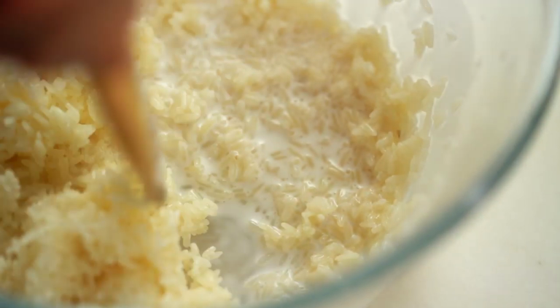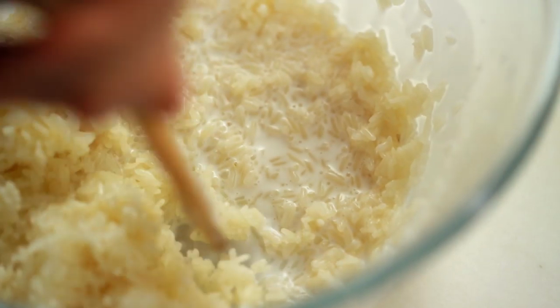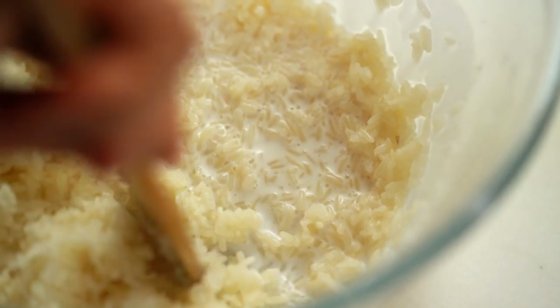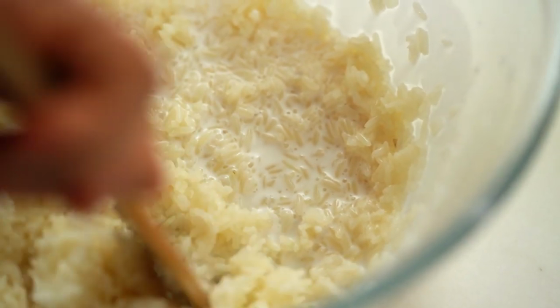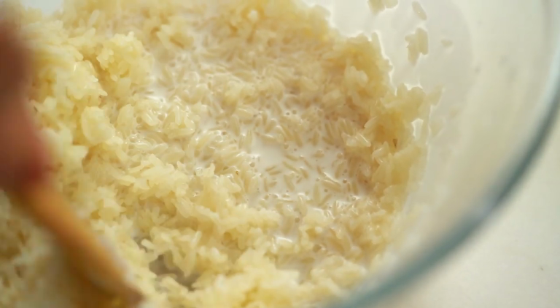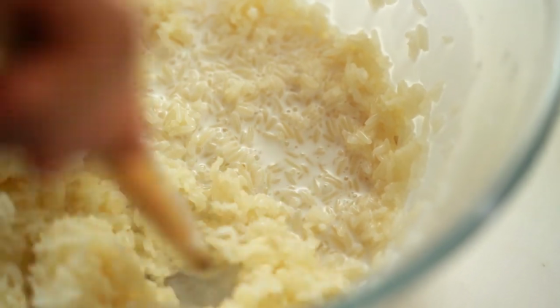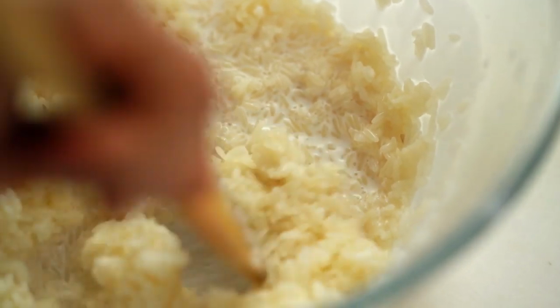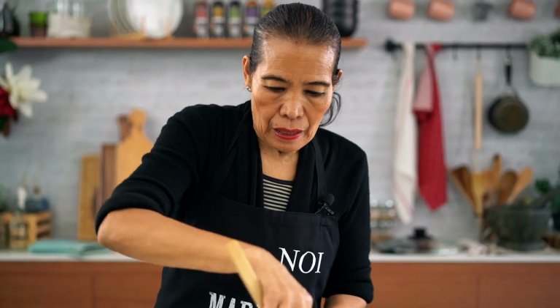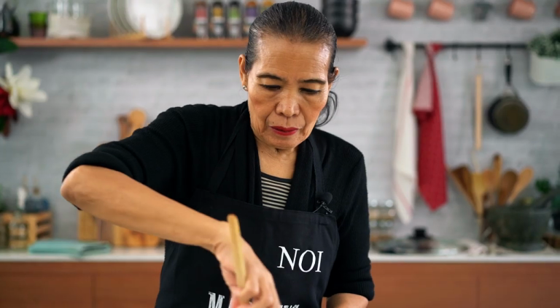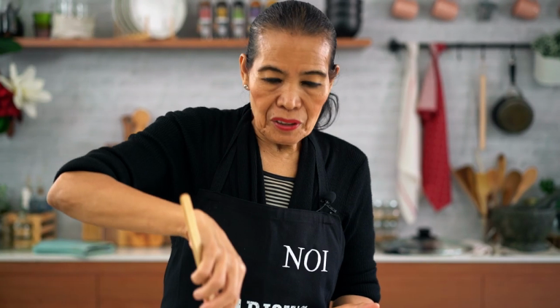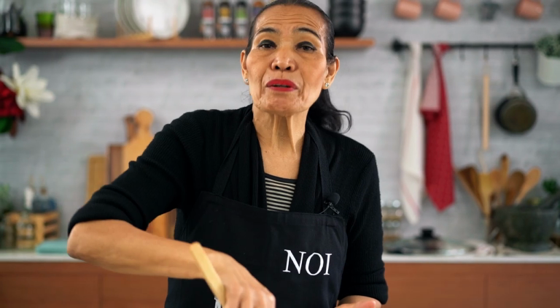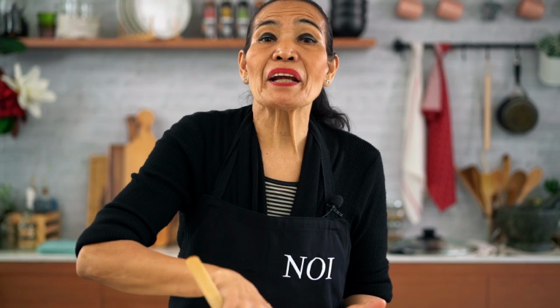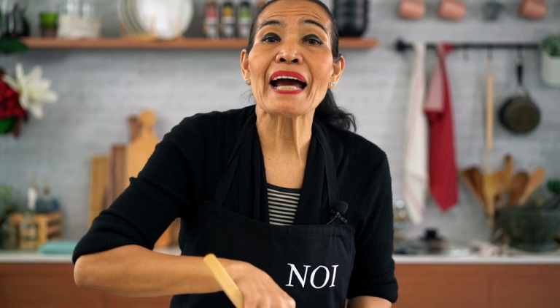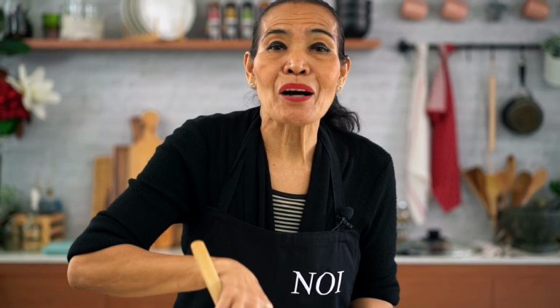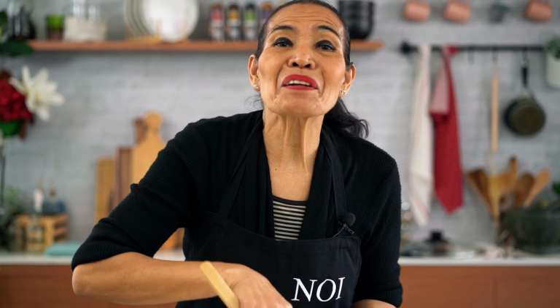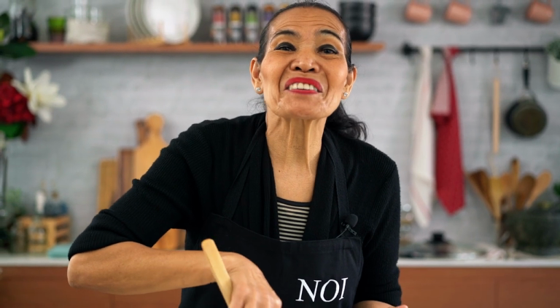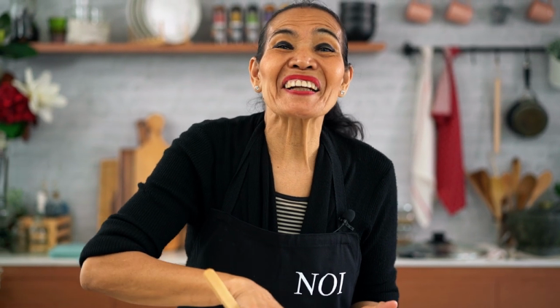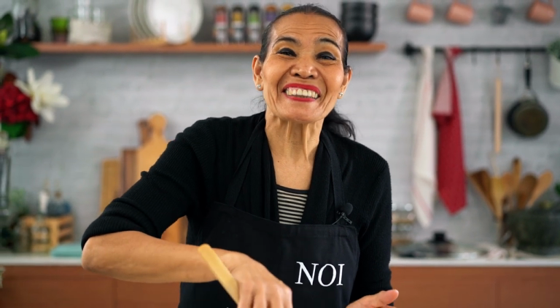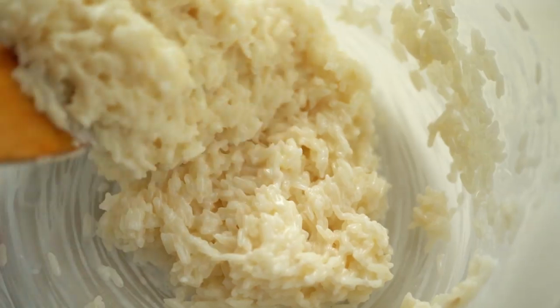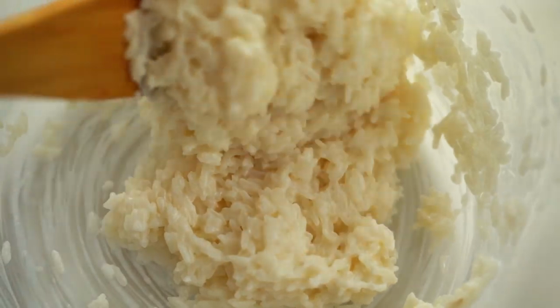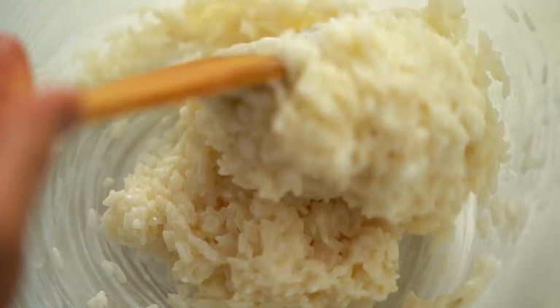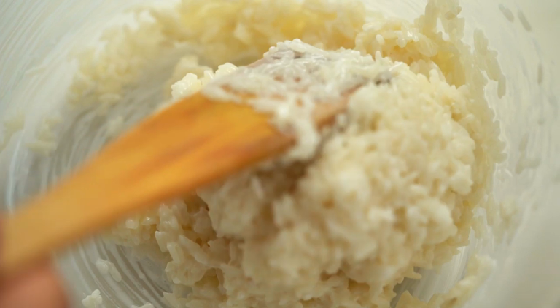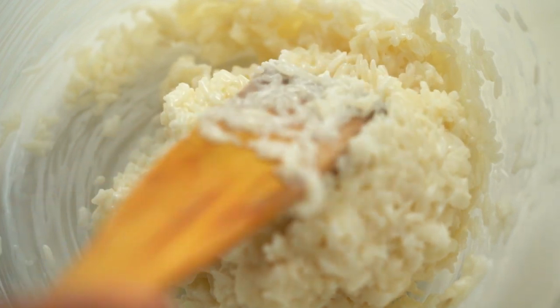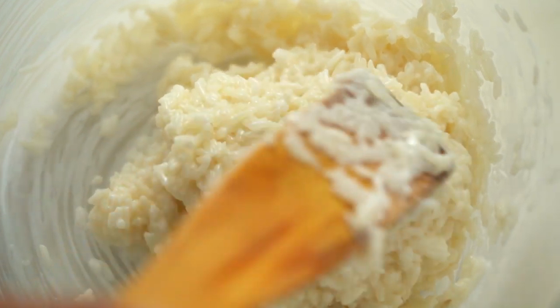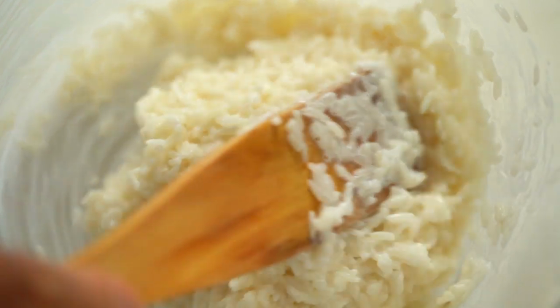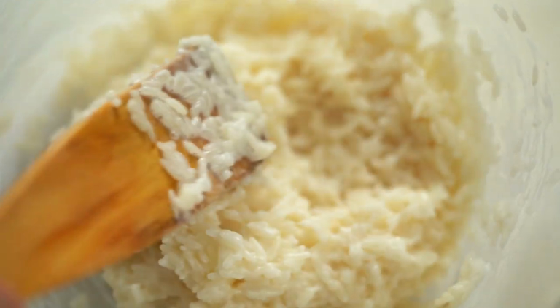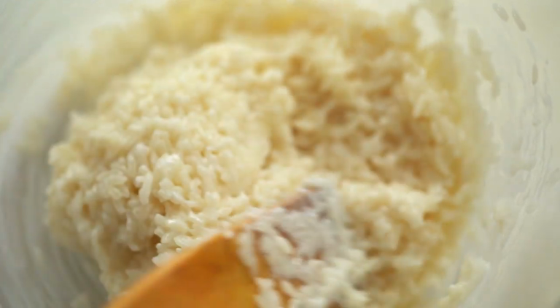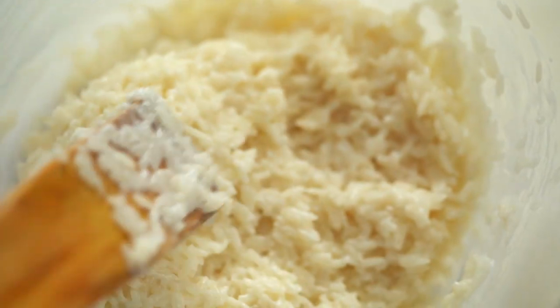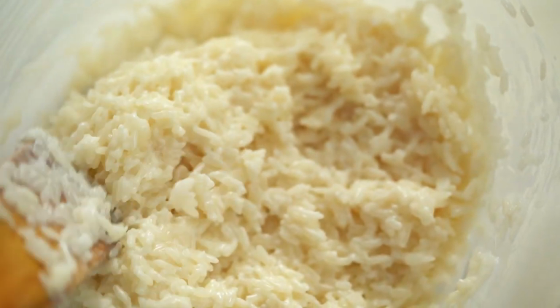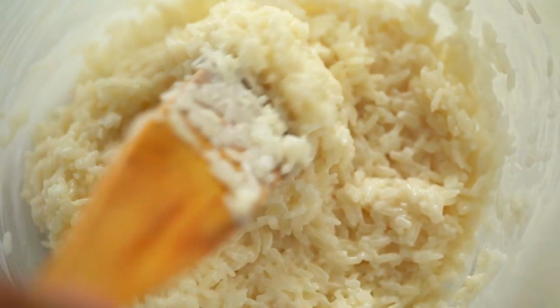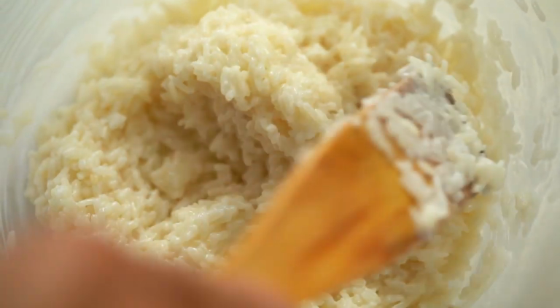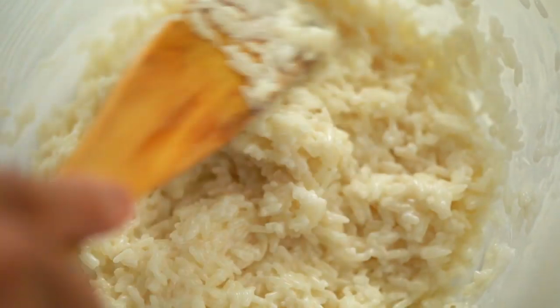The rice will soak up the sauce — it looks a little bit wet now. We'll leave it to rest about 45 minutes. You'll see the texture will change.